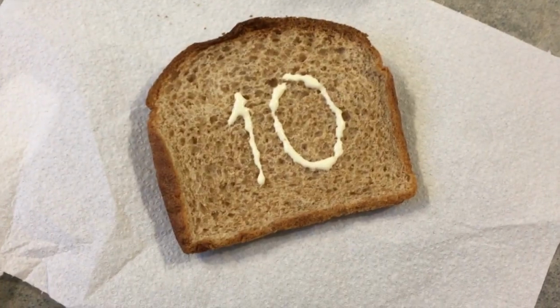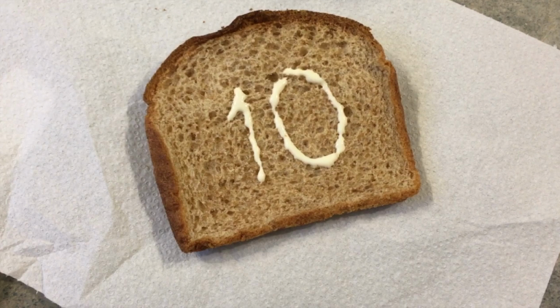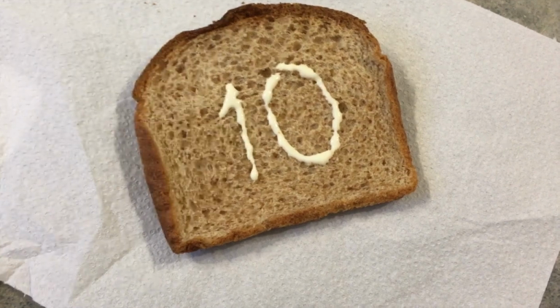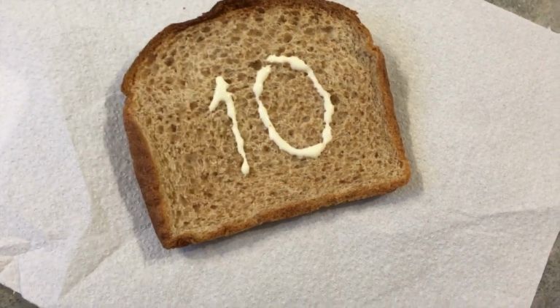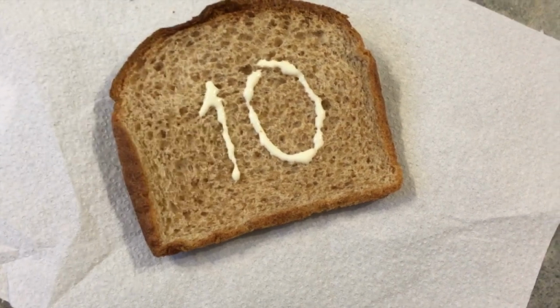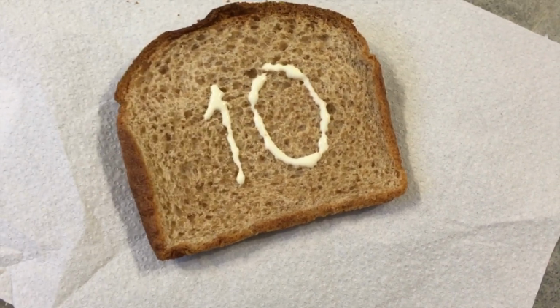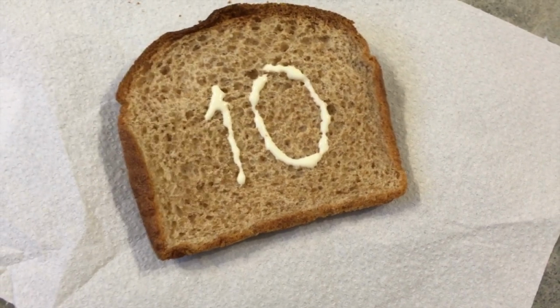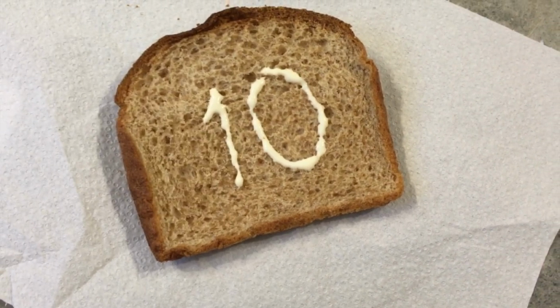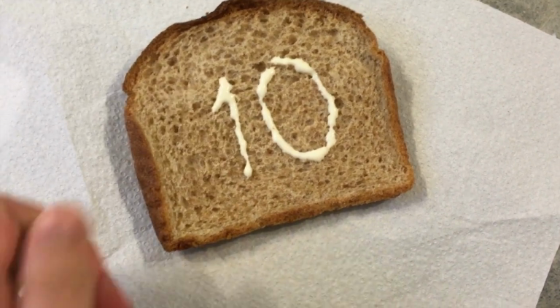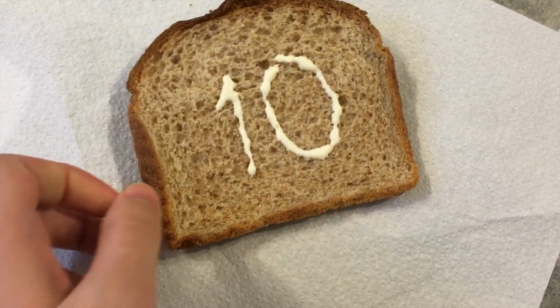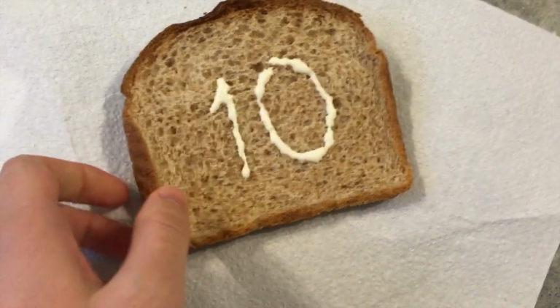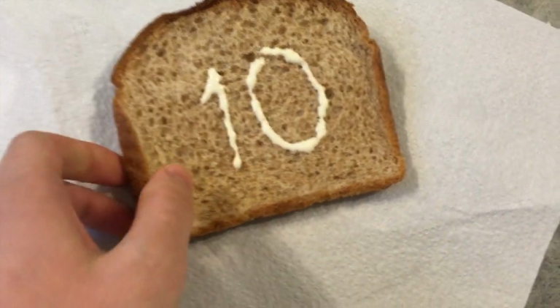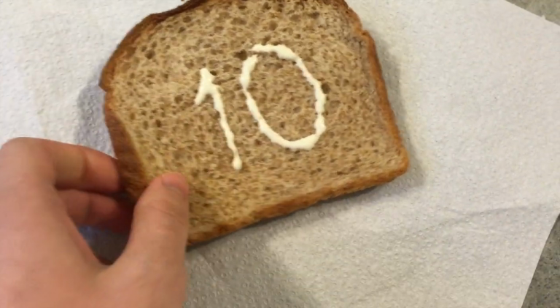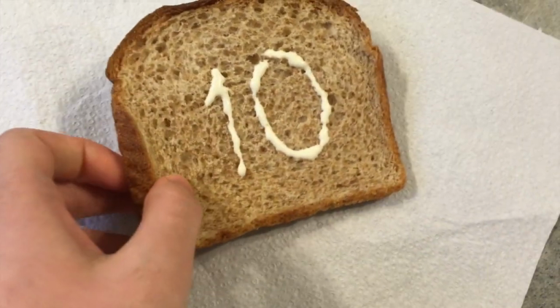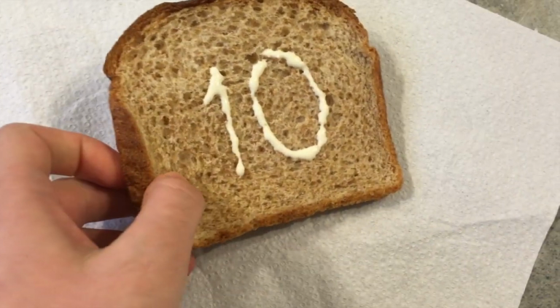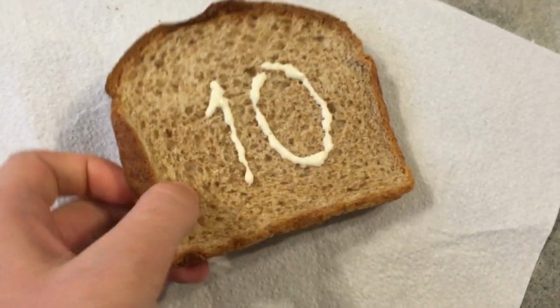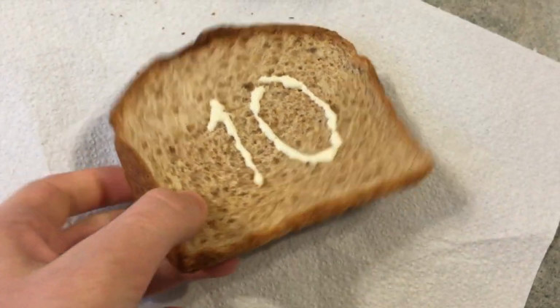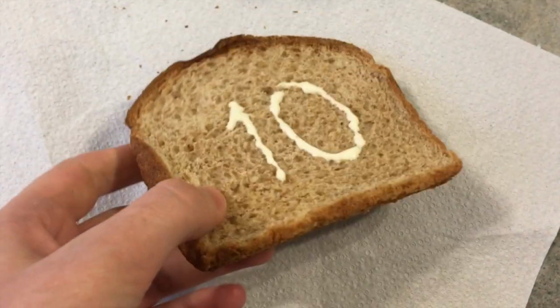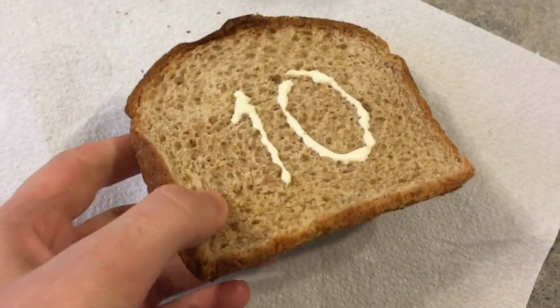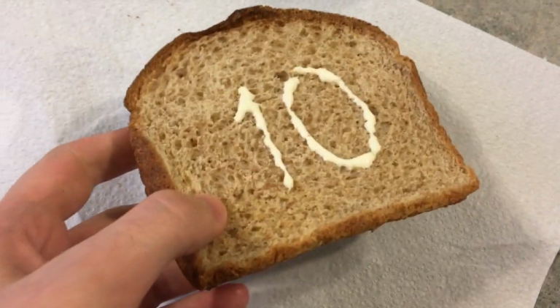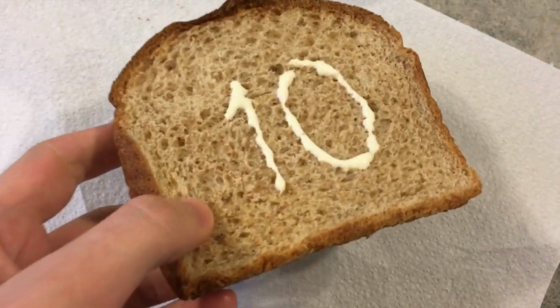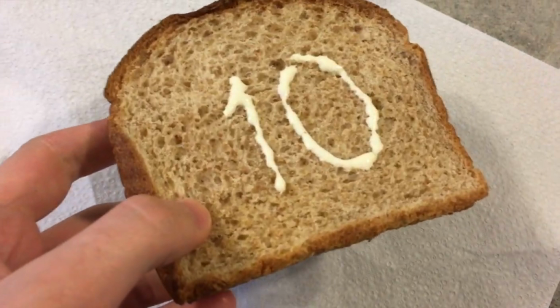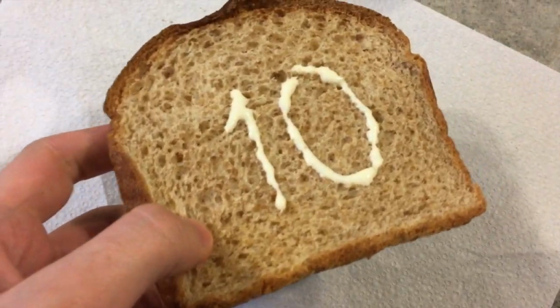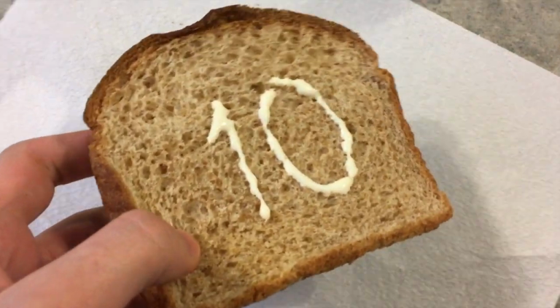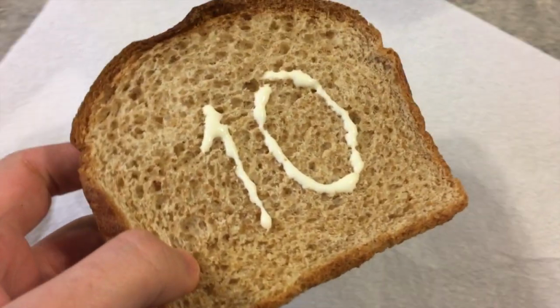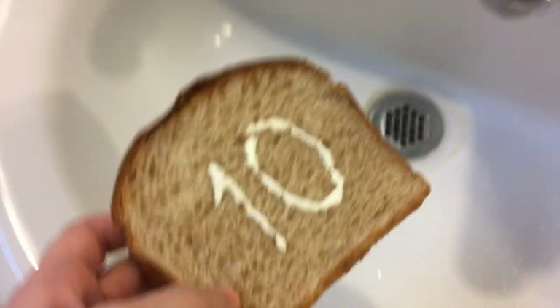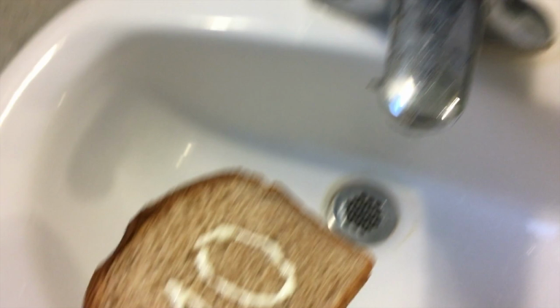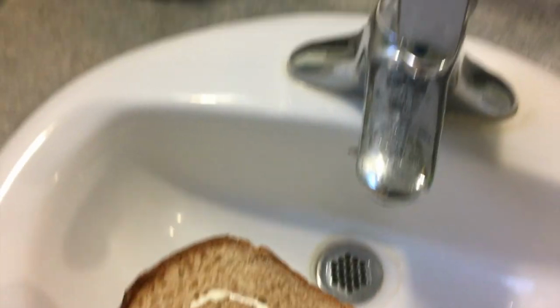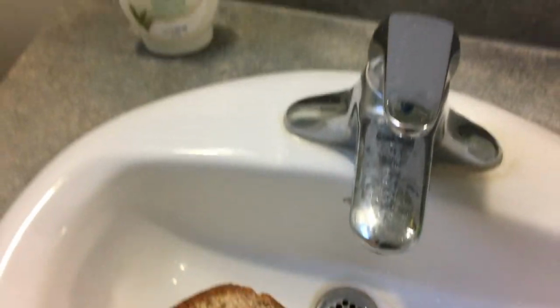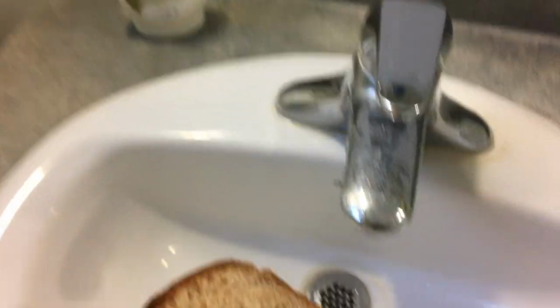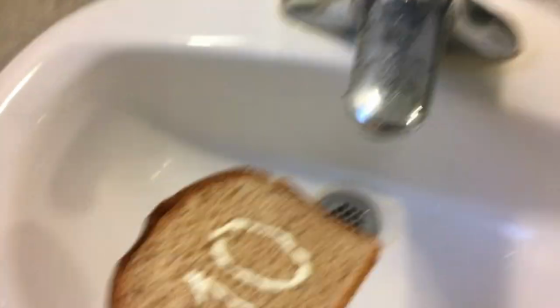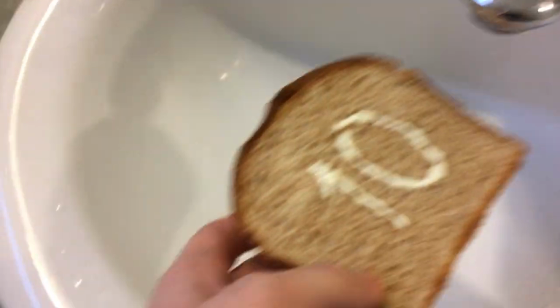So here with me I have some whole wheat bread that had vital gluten added to it. So all you need is a sink.